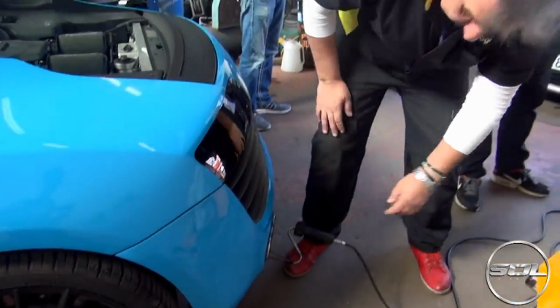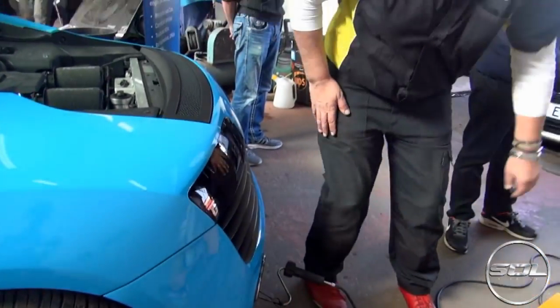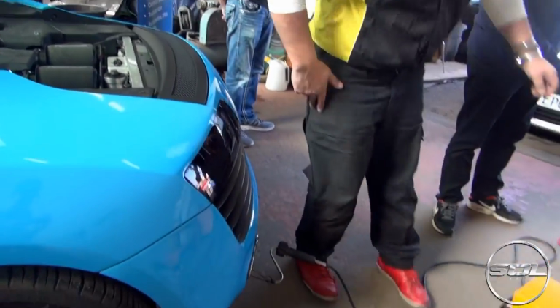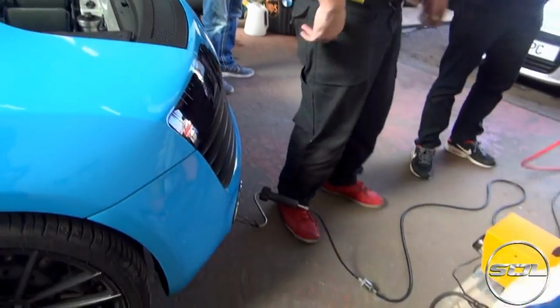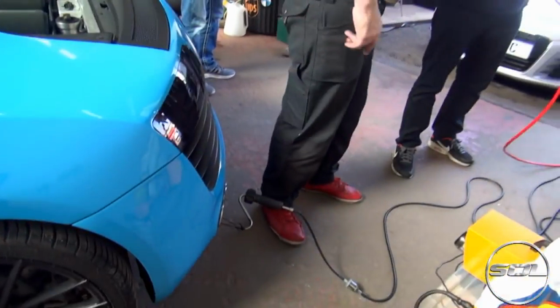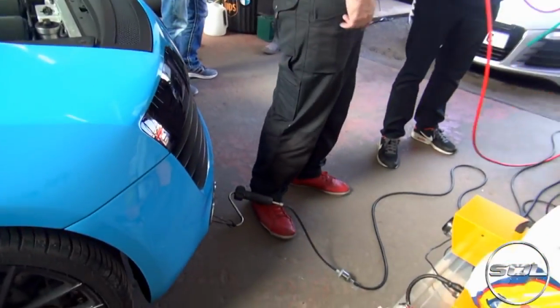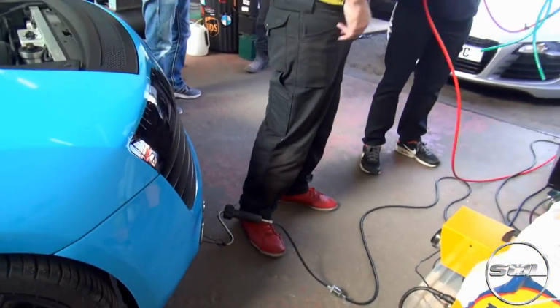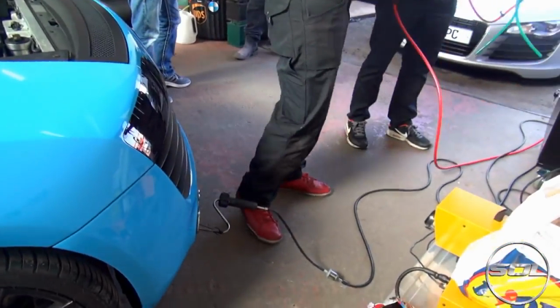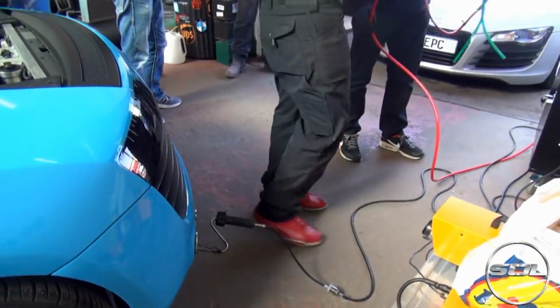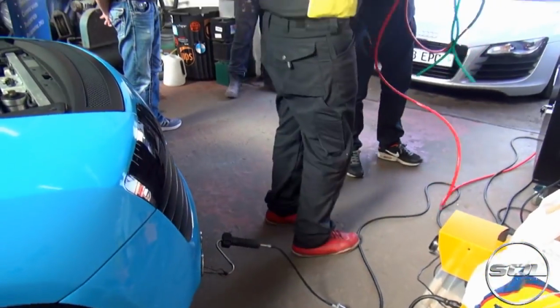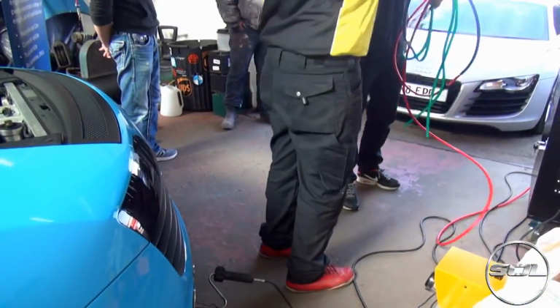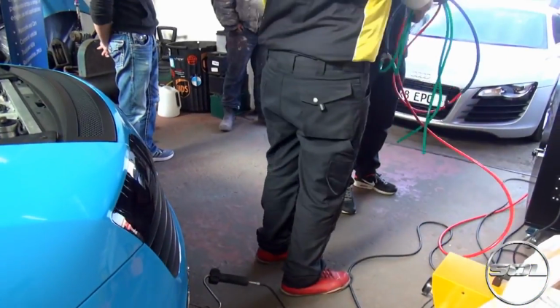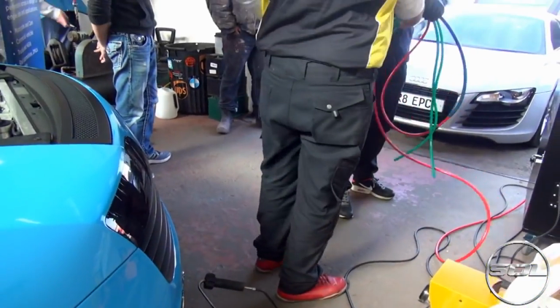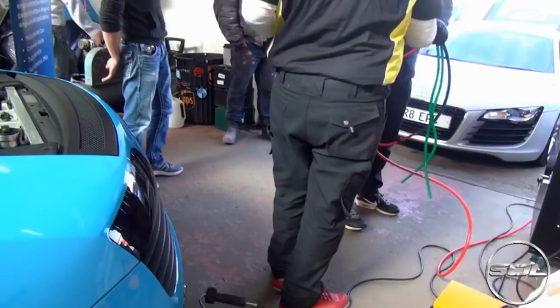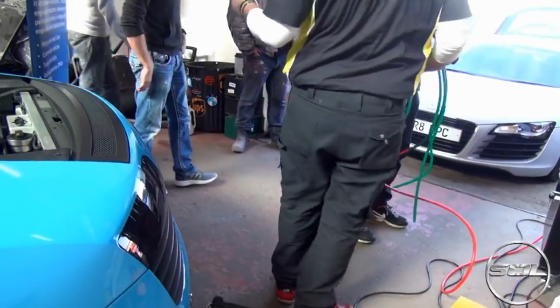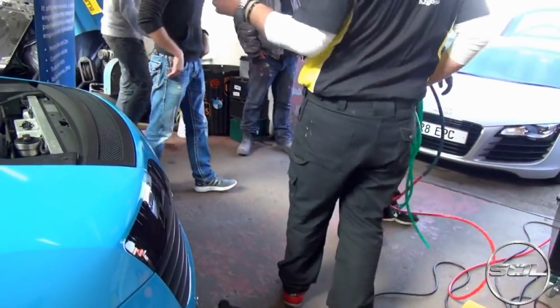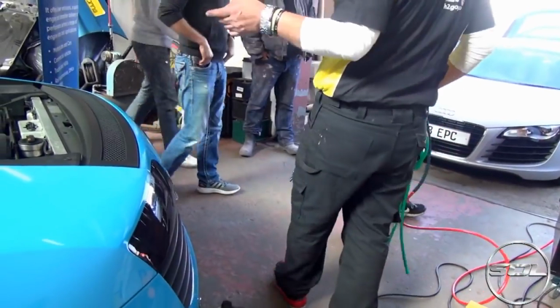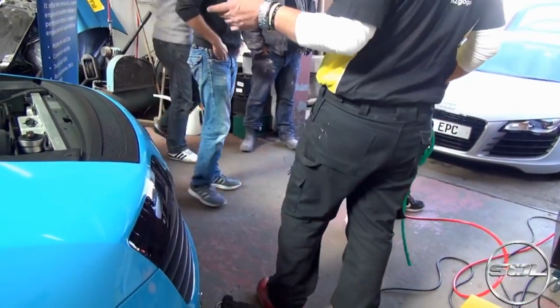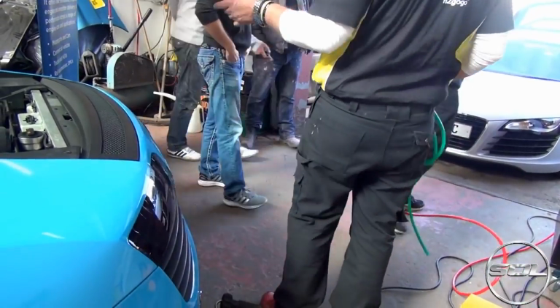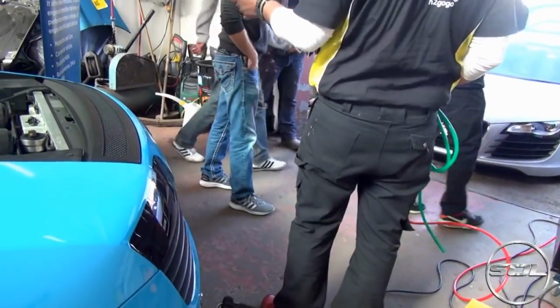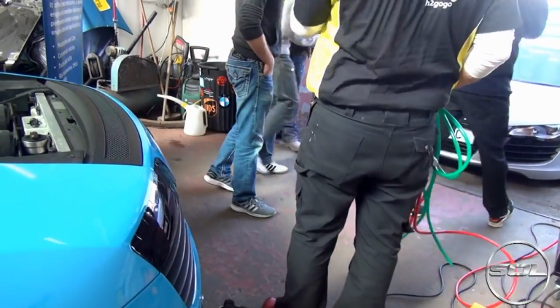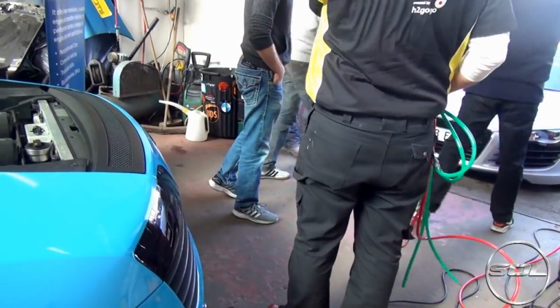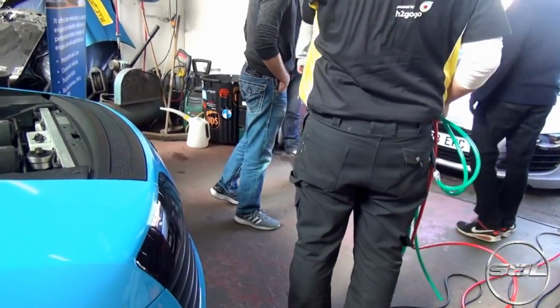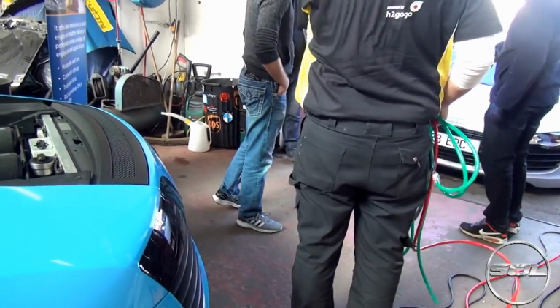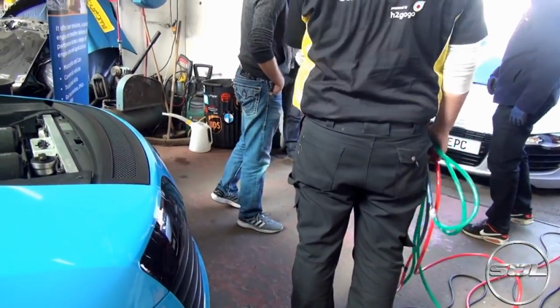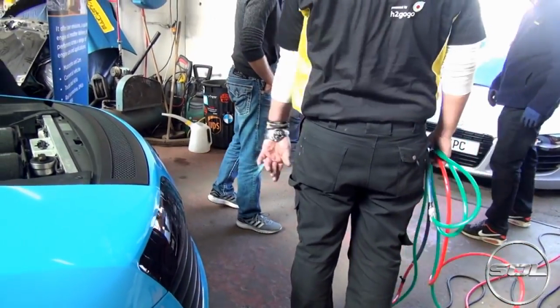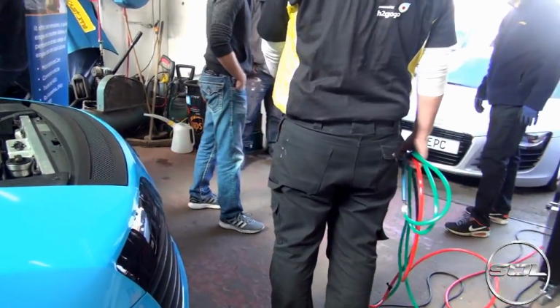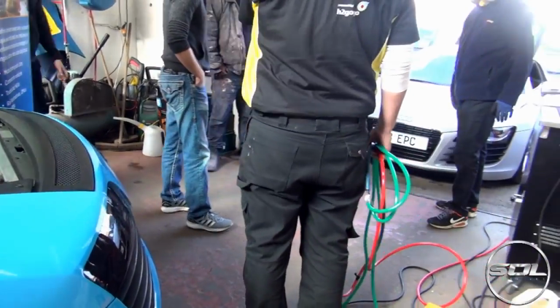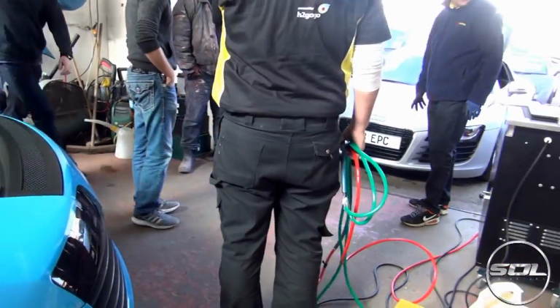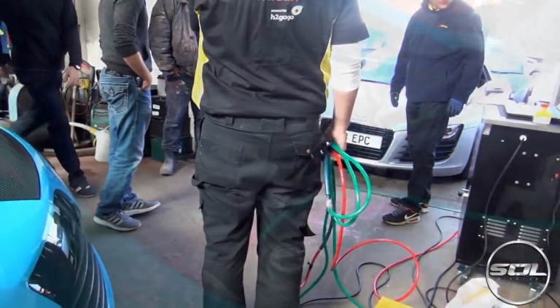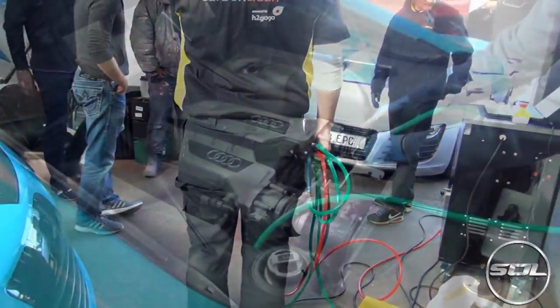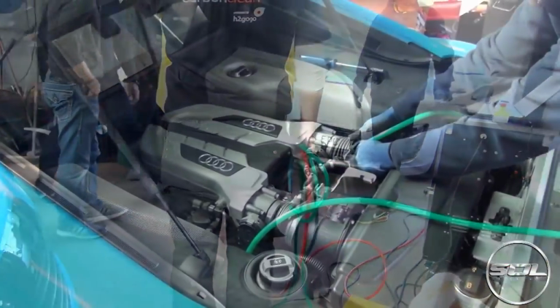We'll set the roller up on the line. We can get the fat Audi out of the way.